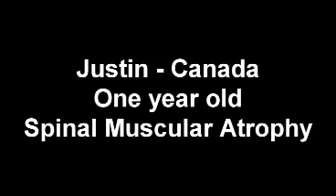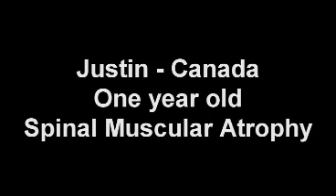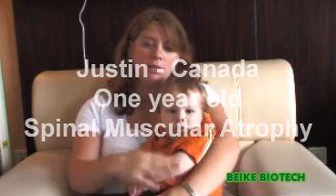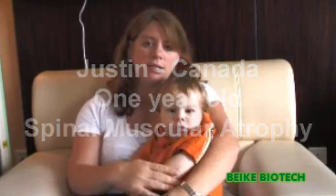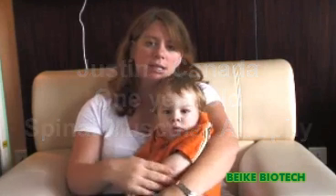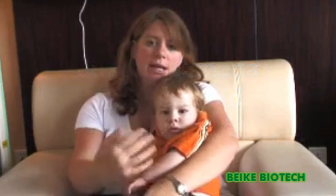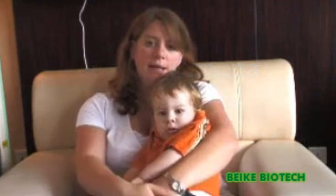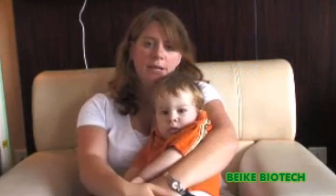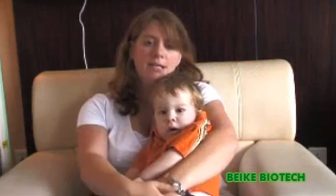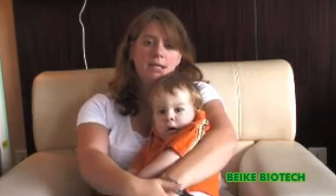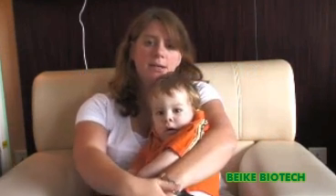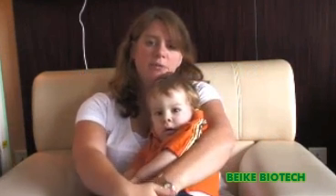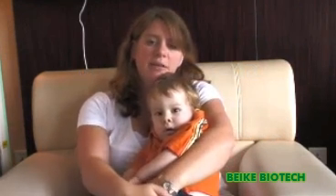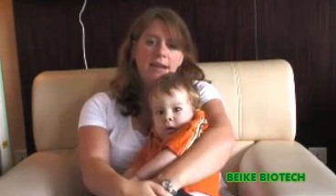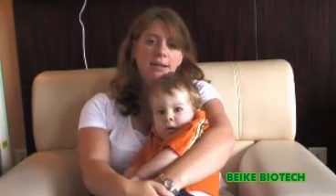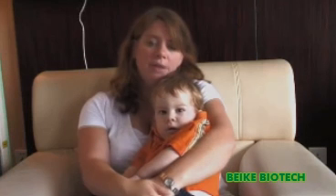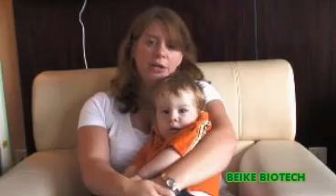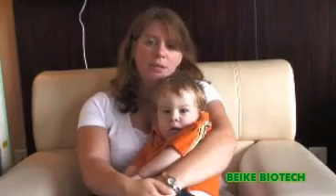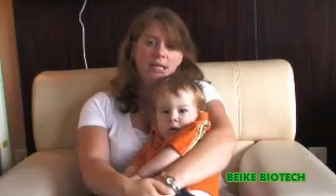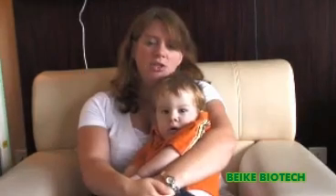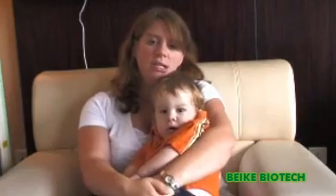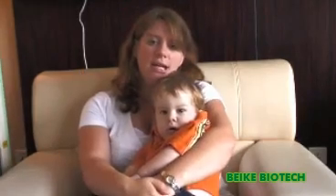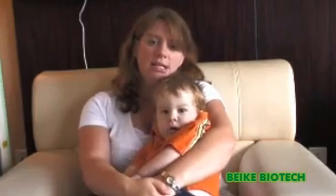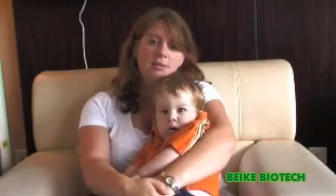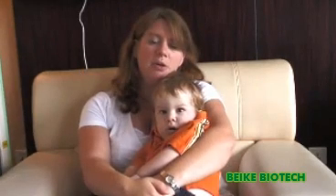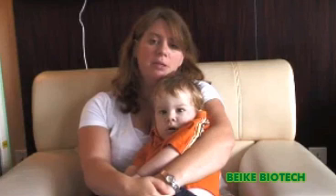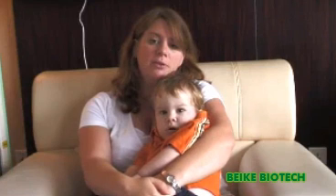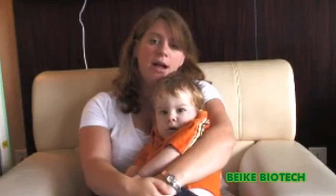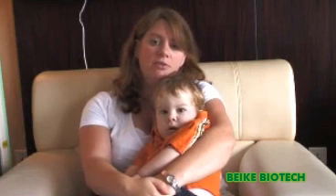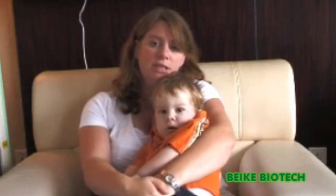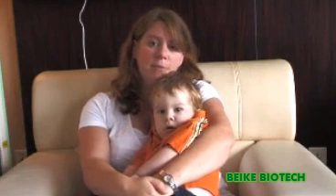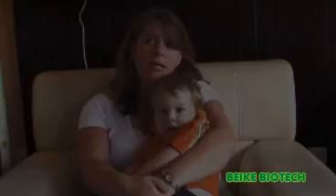This is Justin and my name is Tatiana and we're from Canada. We're here because Justin has spinal muscular atrophy type 1.